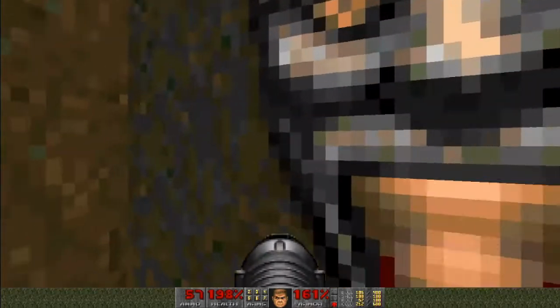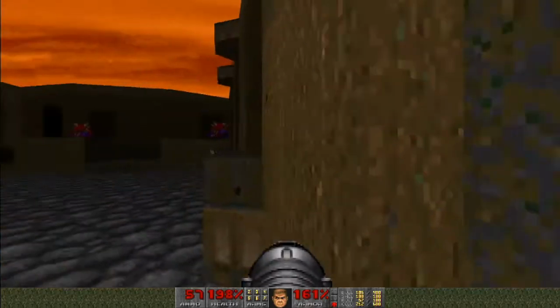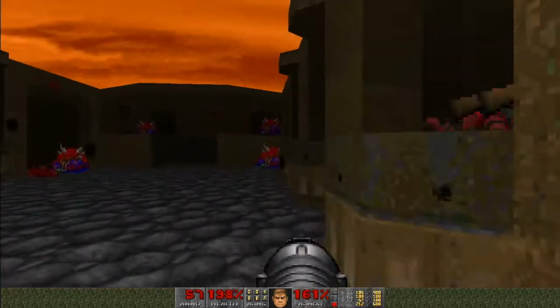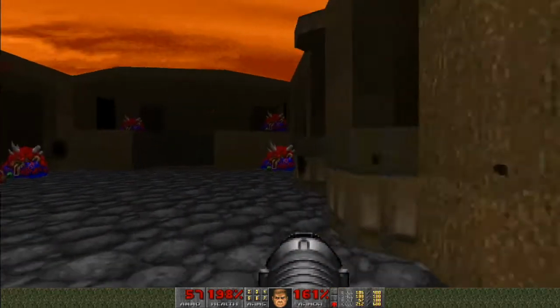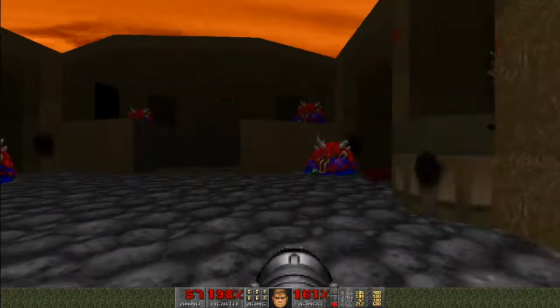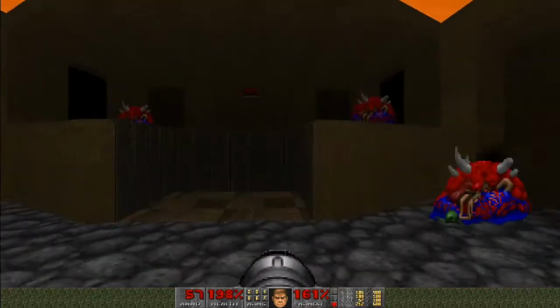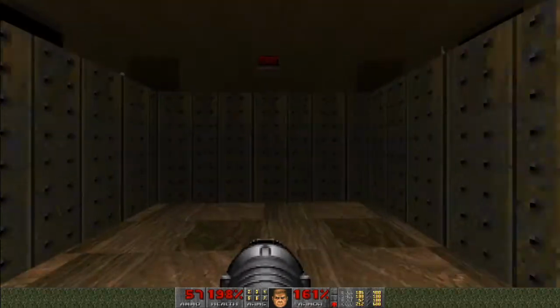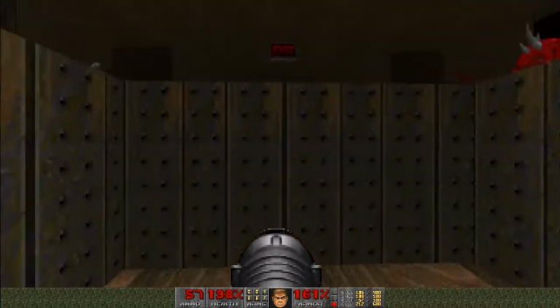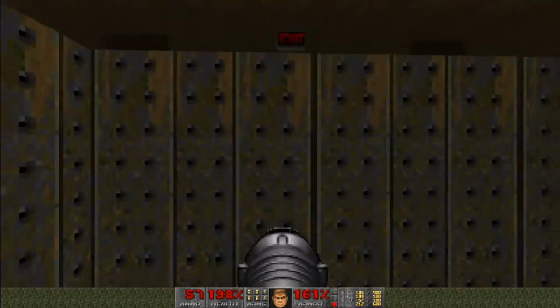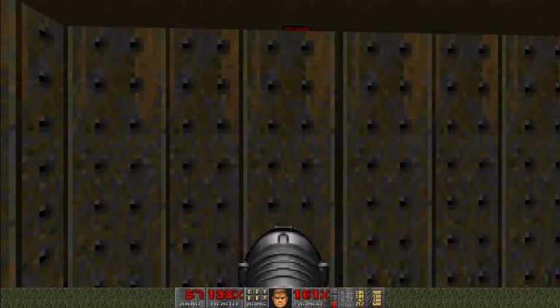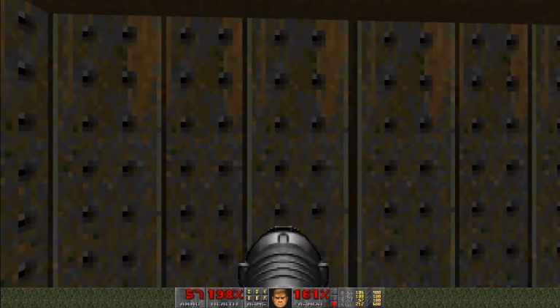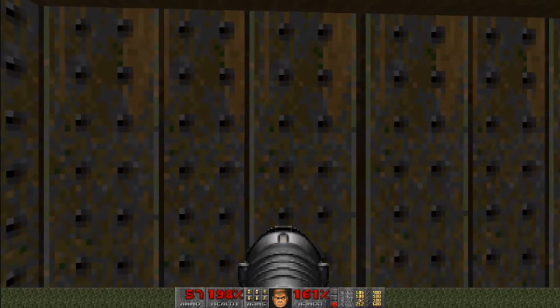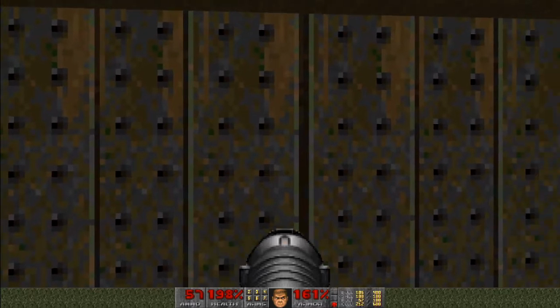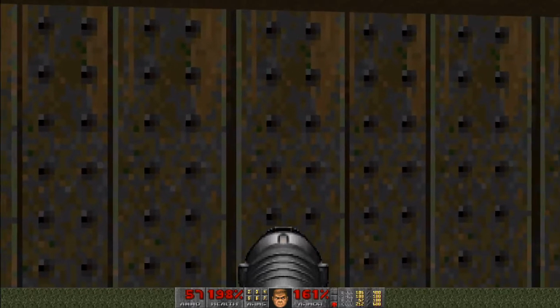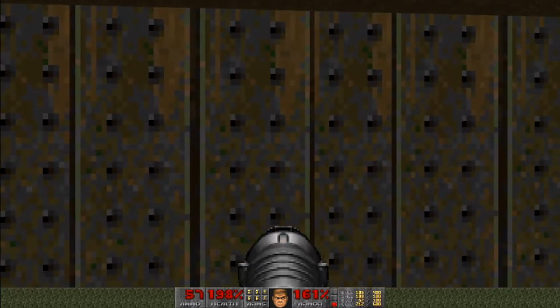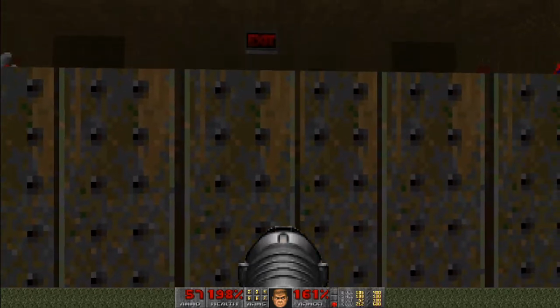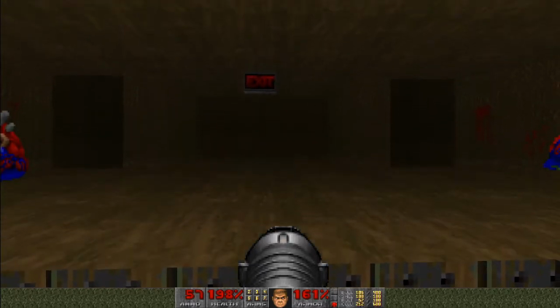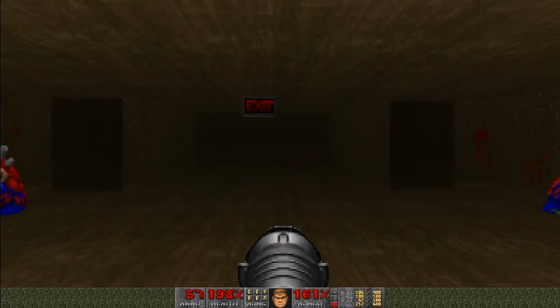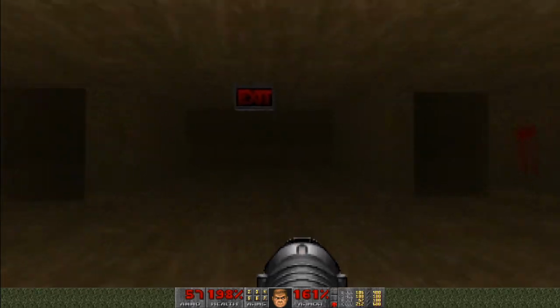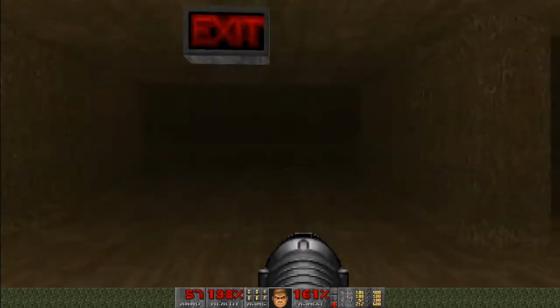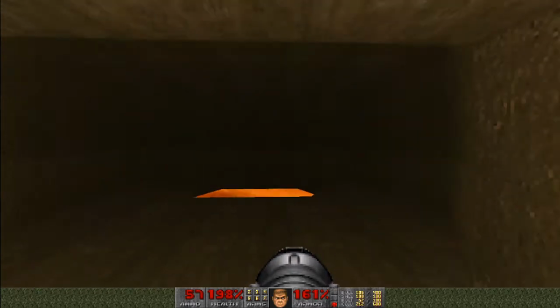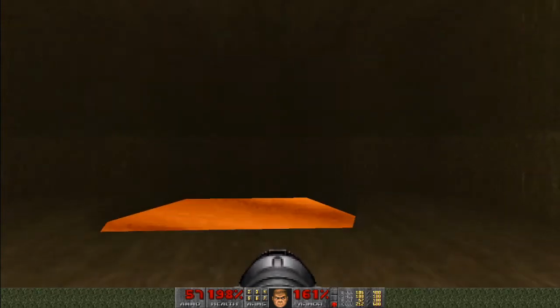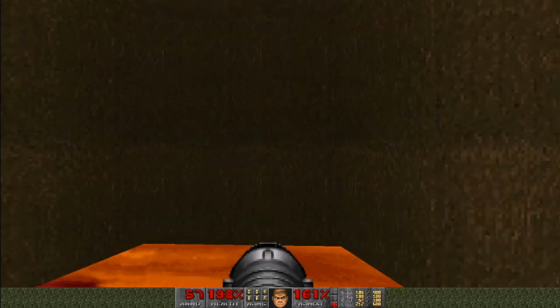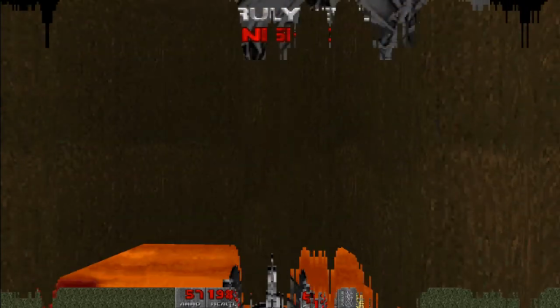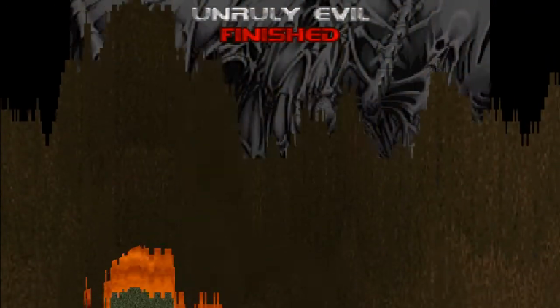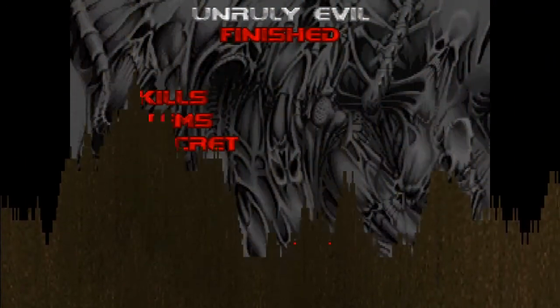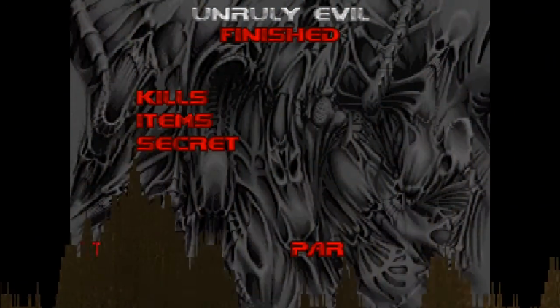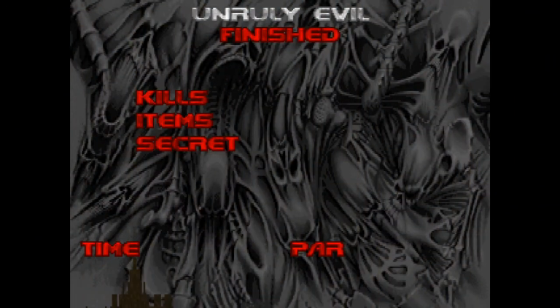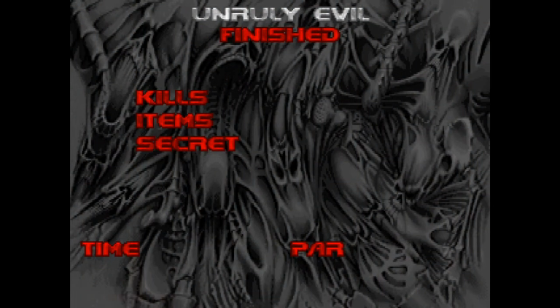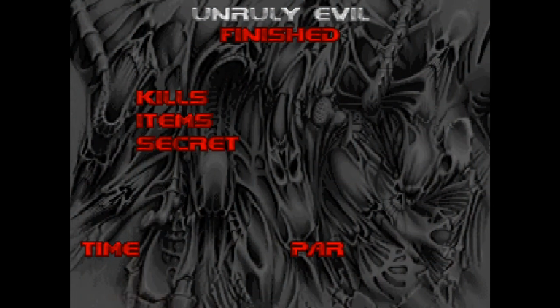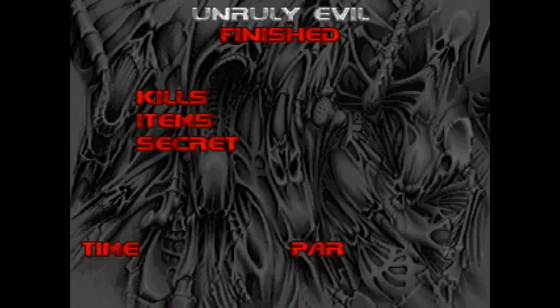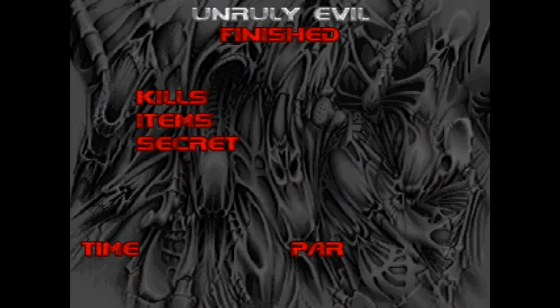Hit the switch, jump on the elevator, ride it up. This time we're going to go through to the end of the level. Unruly Evil is finished.